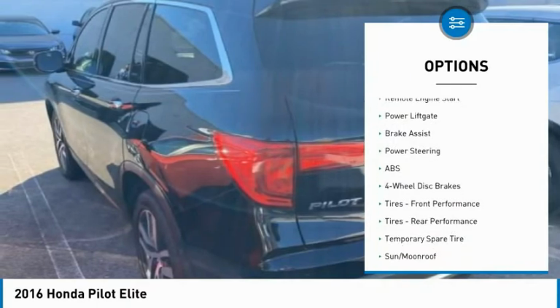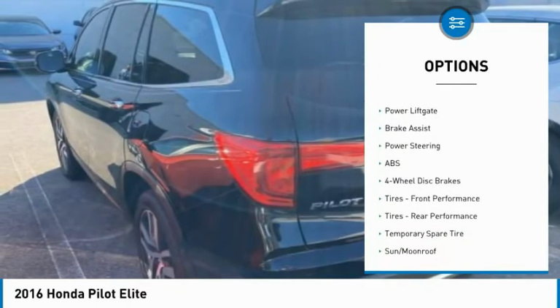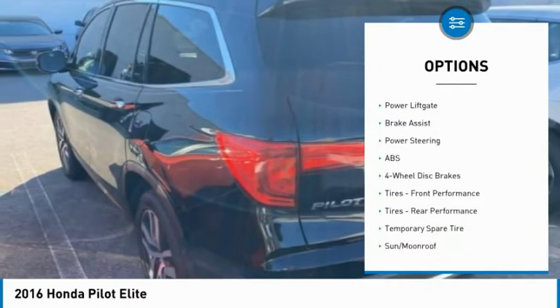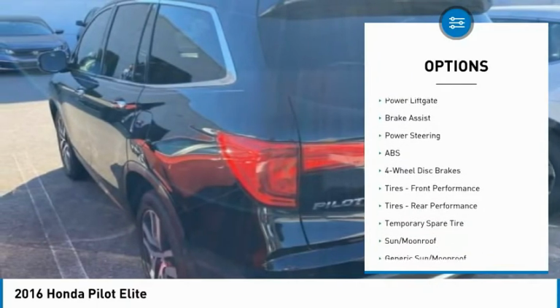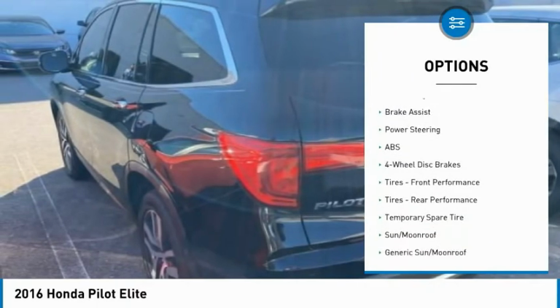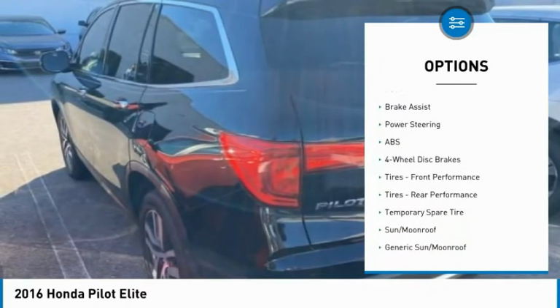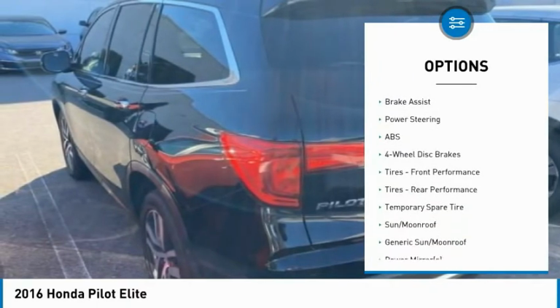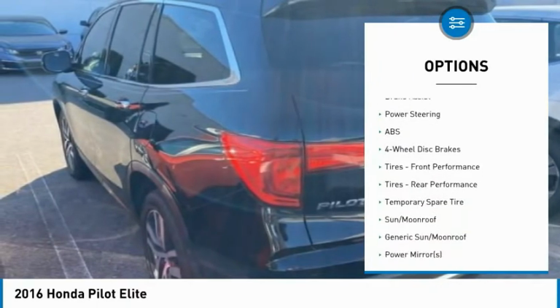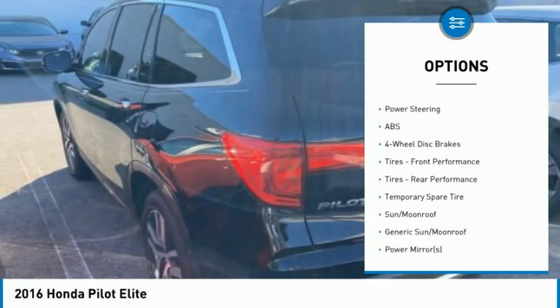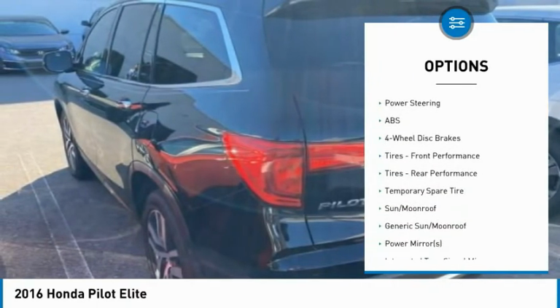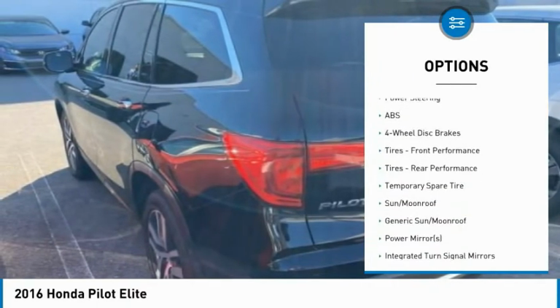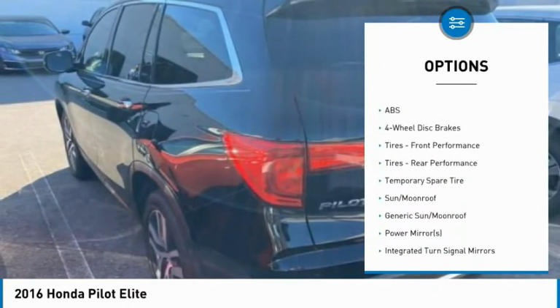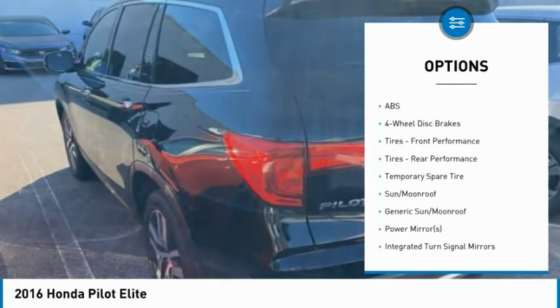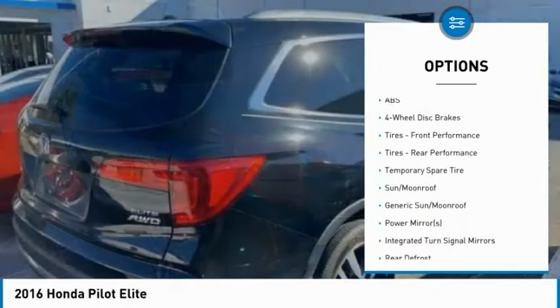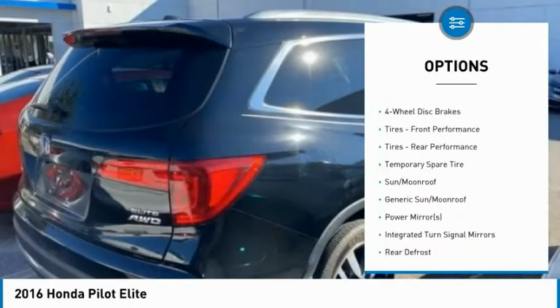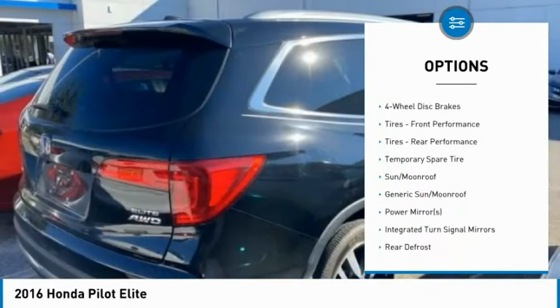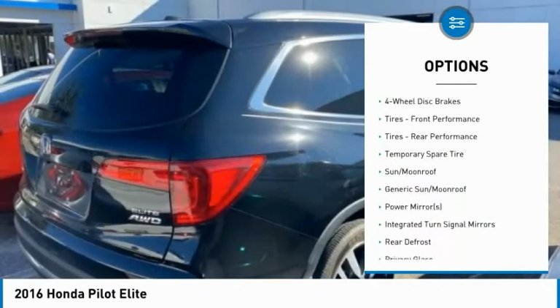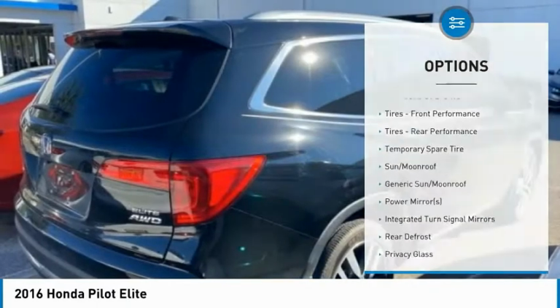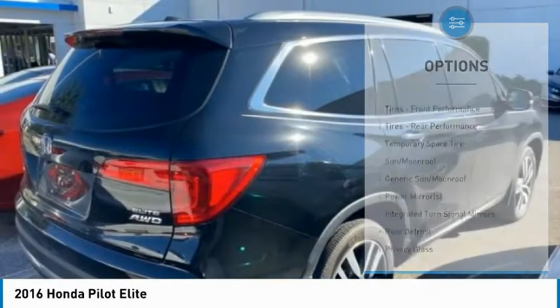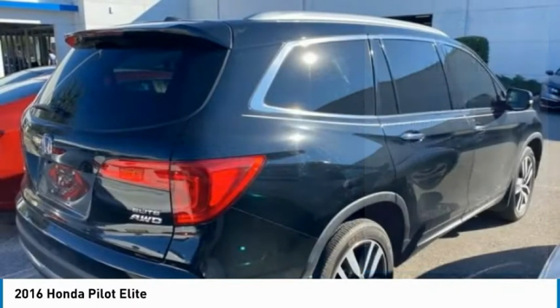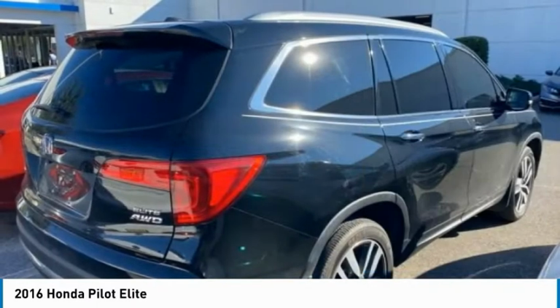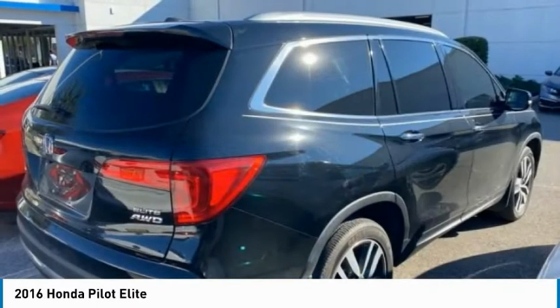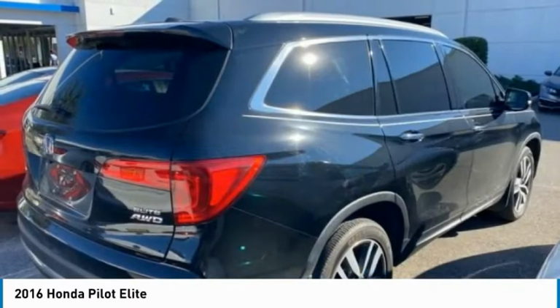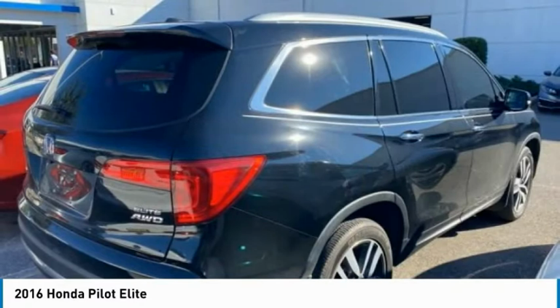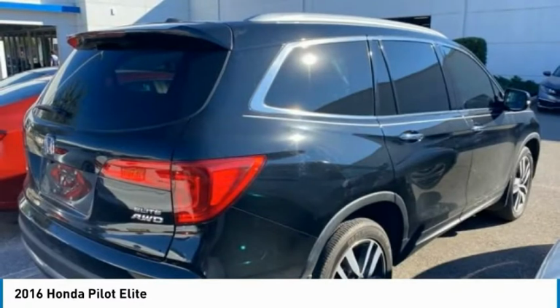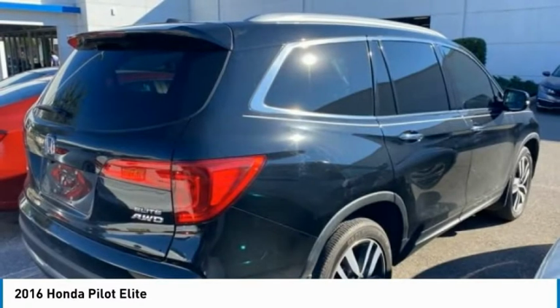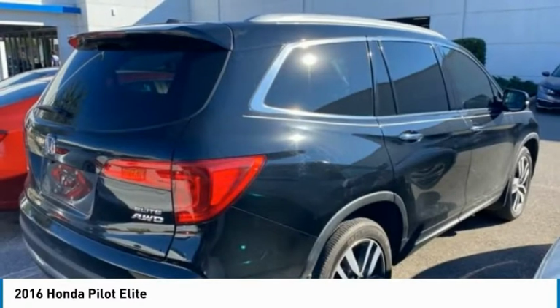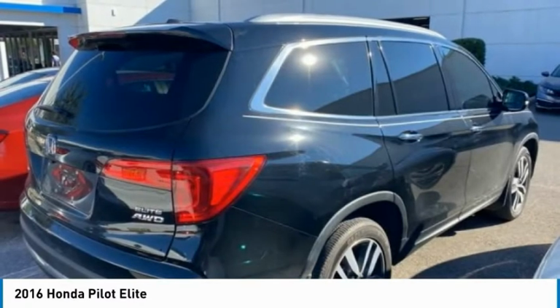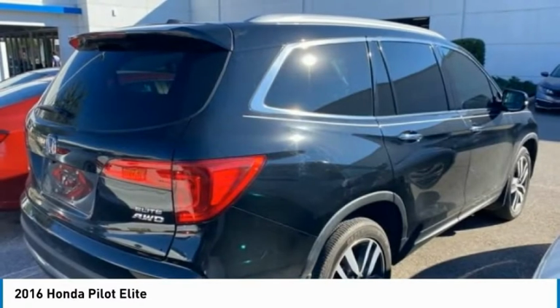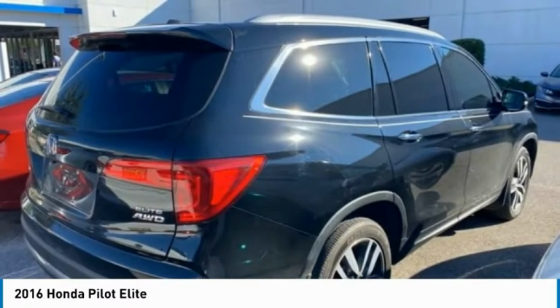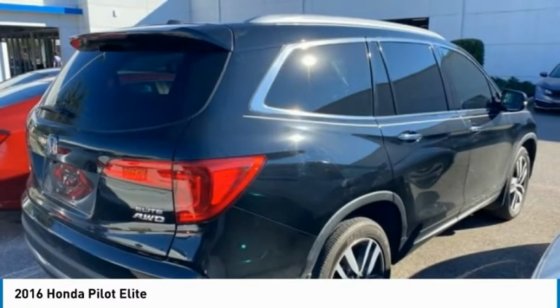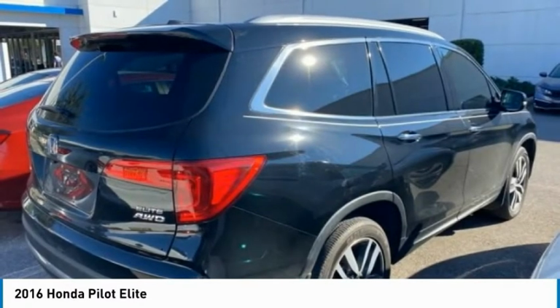Heated mirrors, aluminum wheels, rear spoiler, remote engine start, power lift gate, and brake assist.